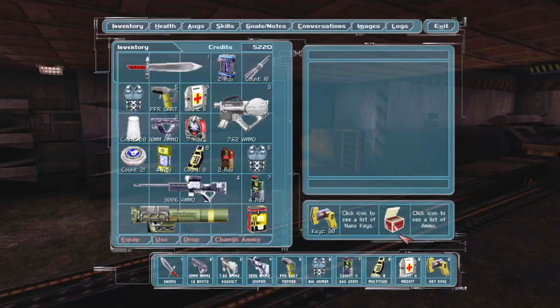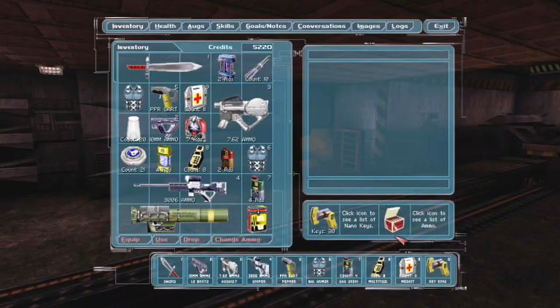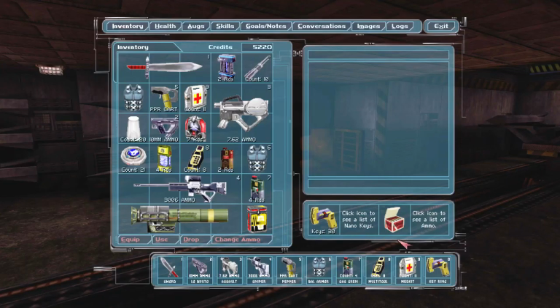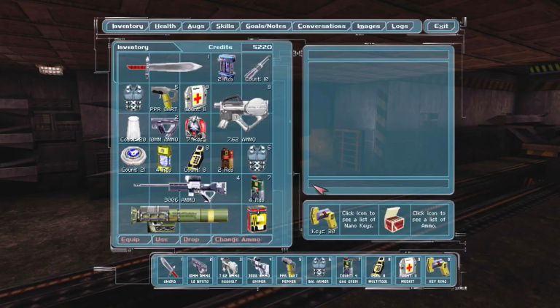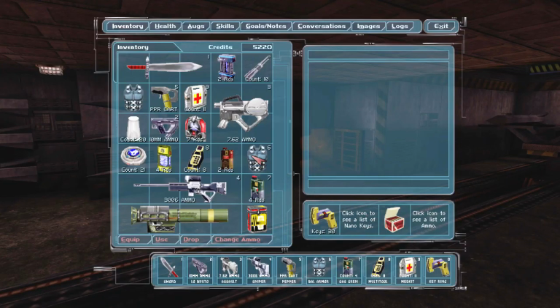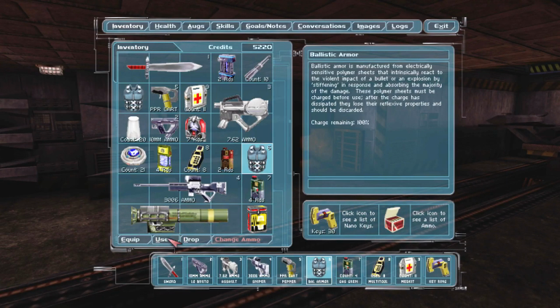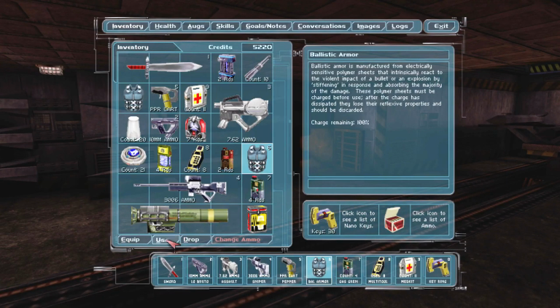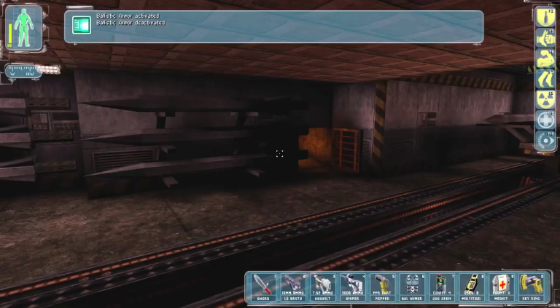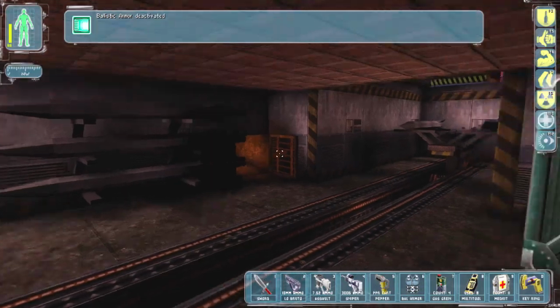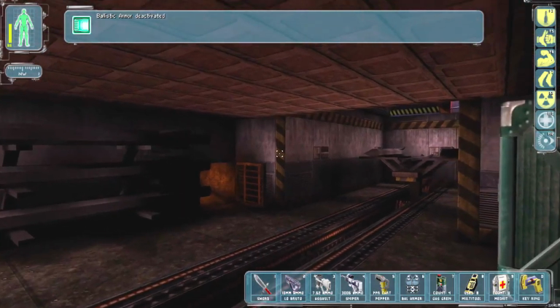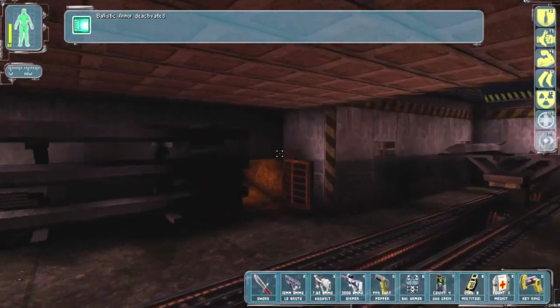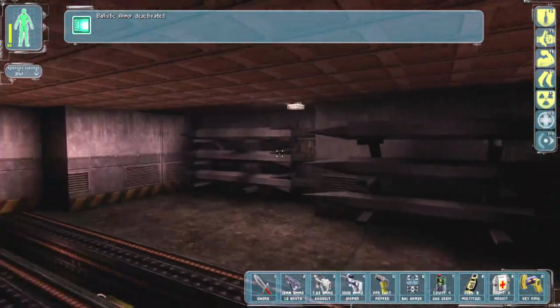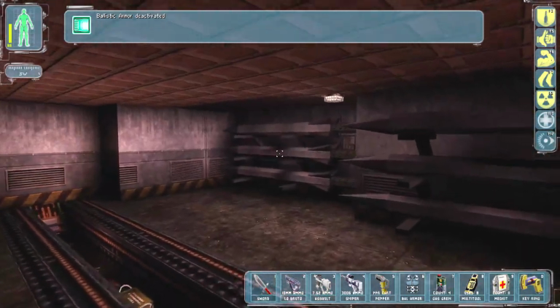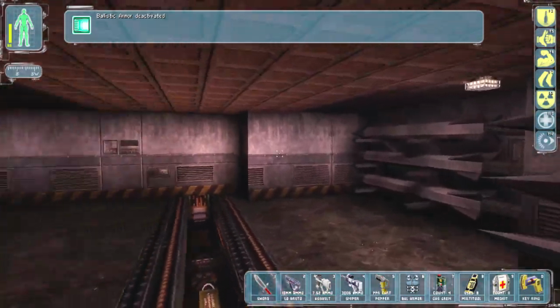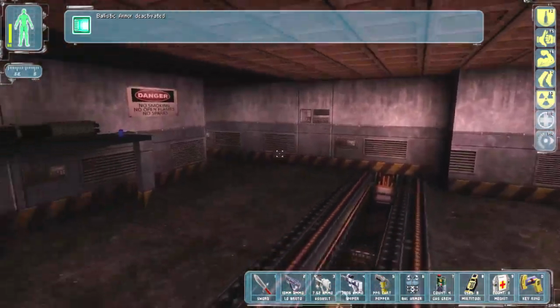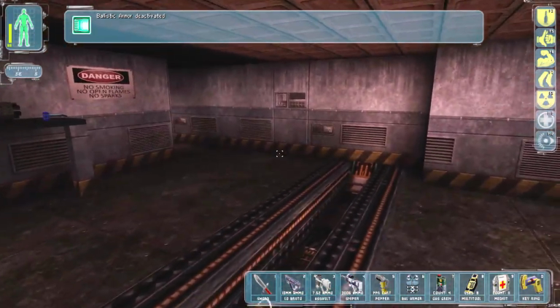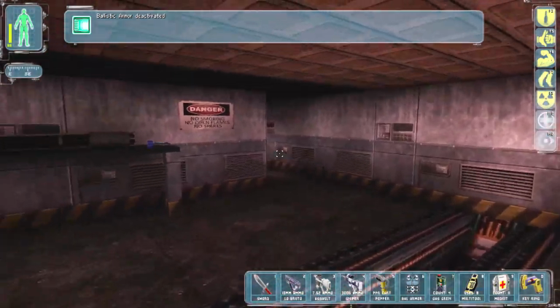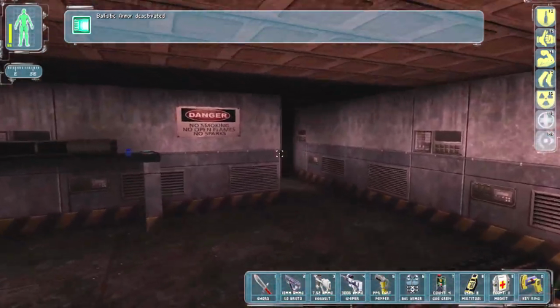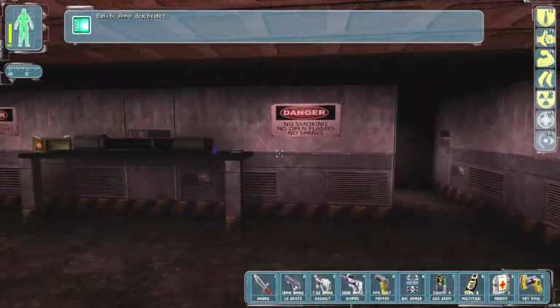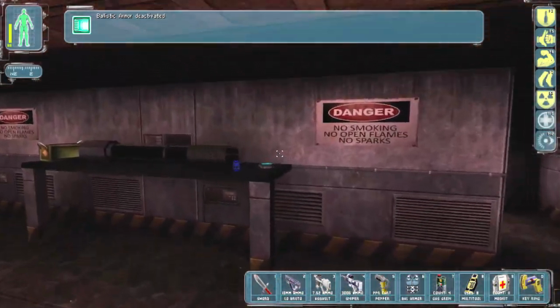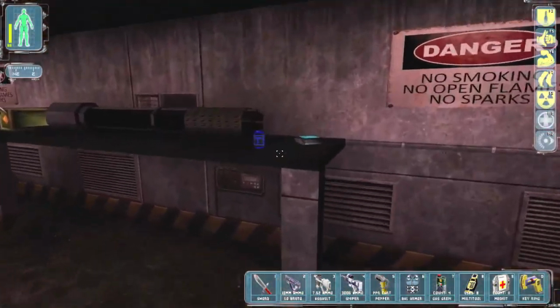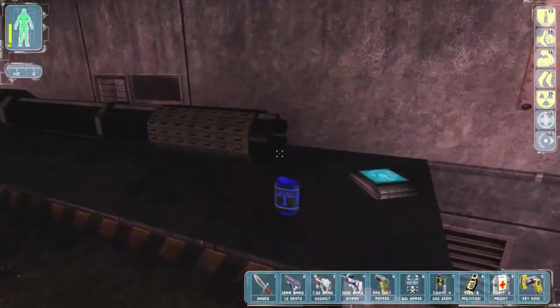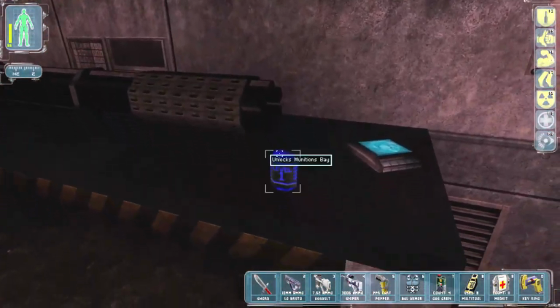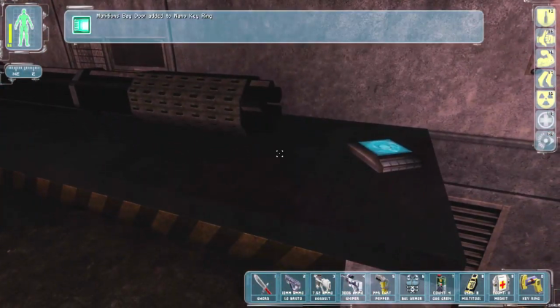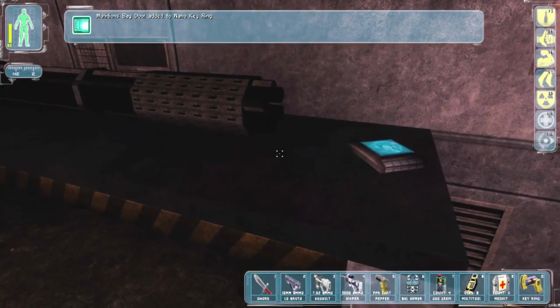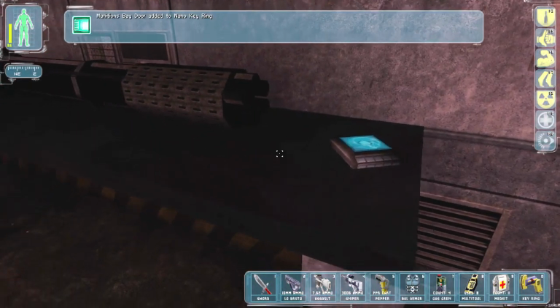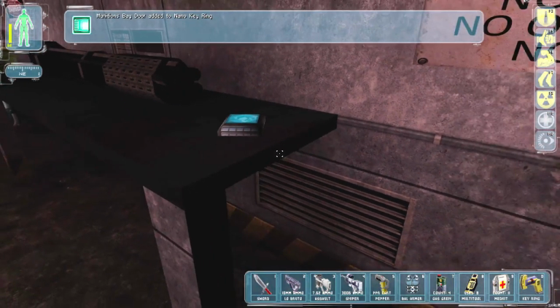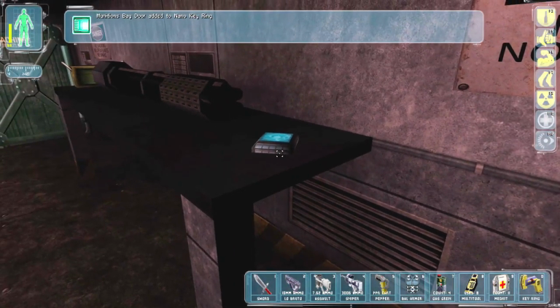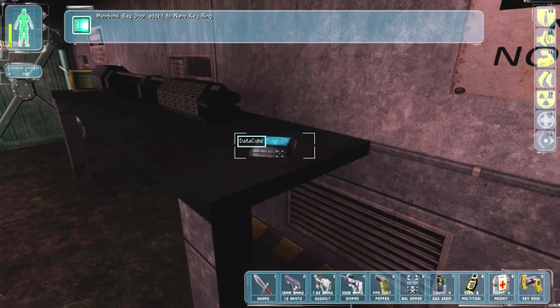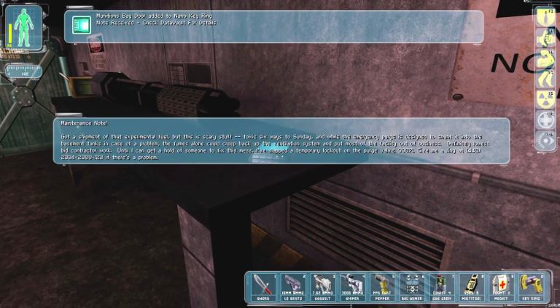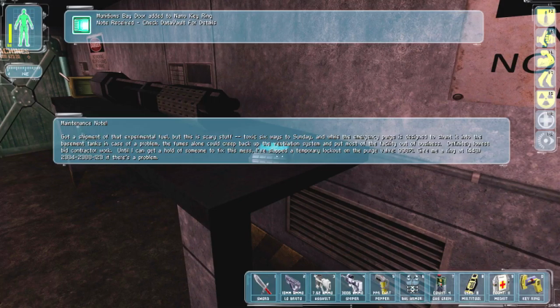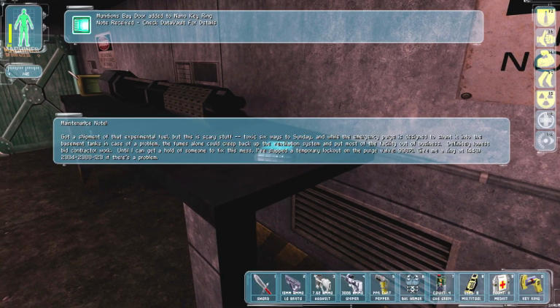I can't toggle it off from here. I think the game never had the ability to toggle that stuff off. Munitions door.